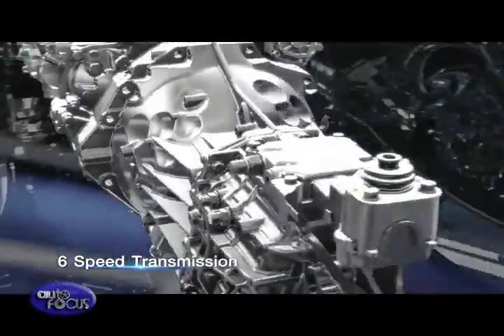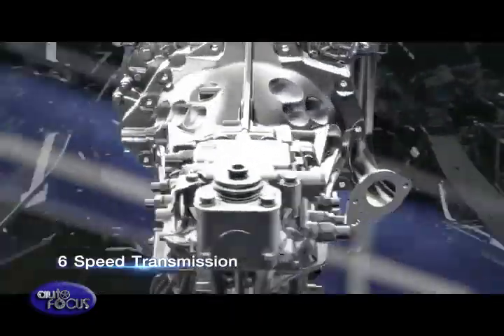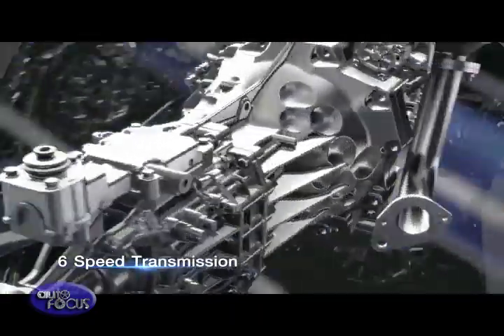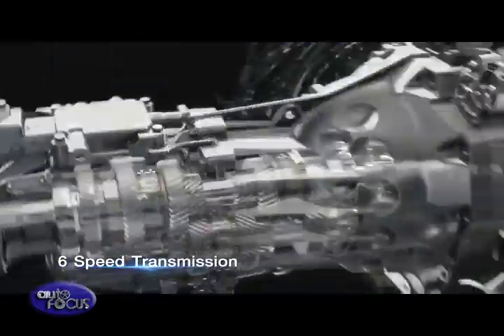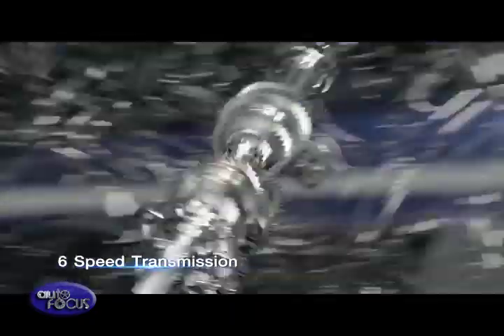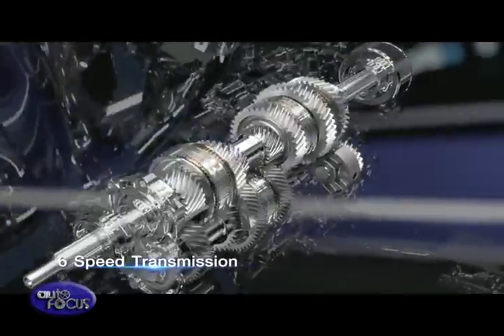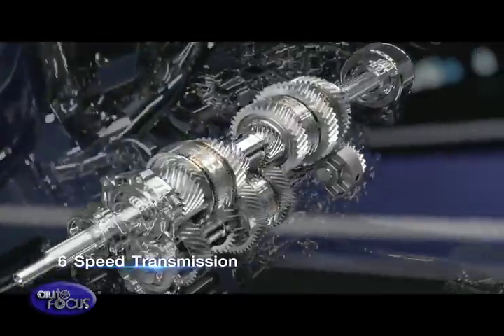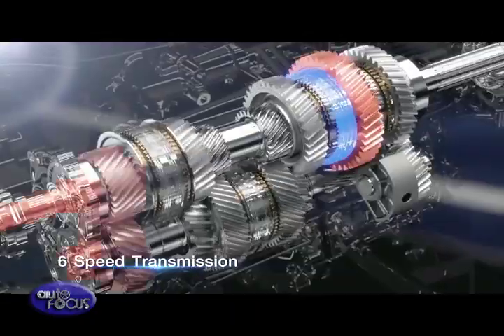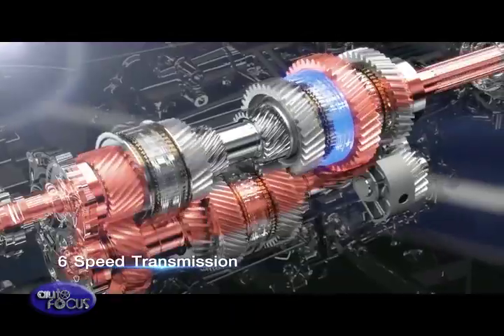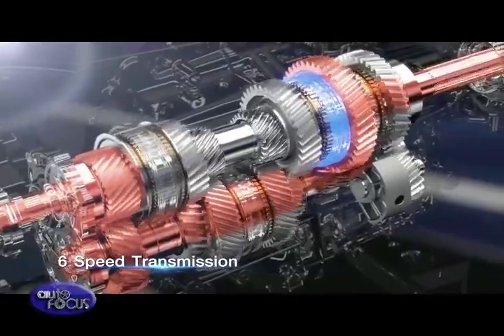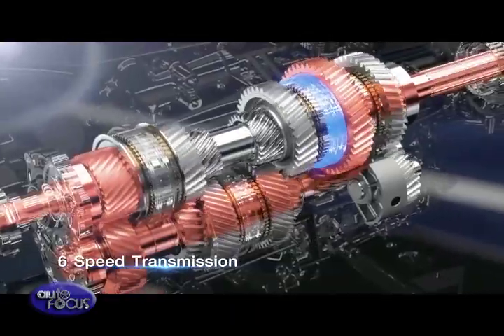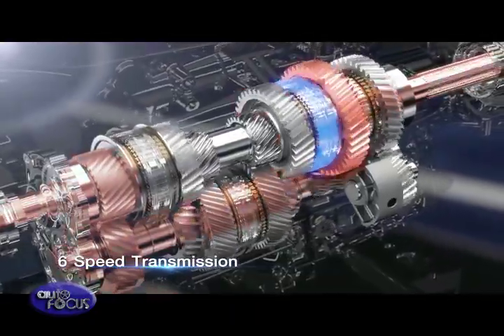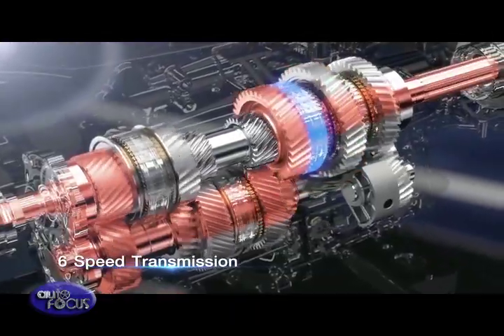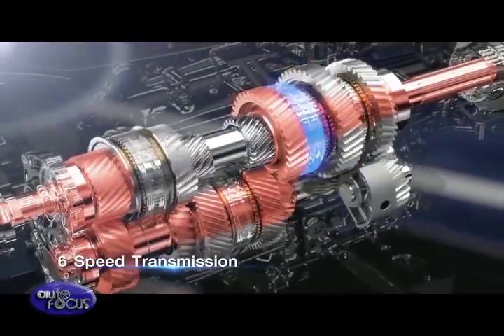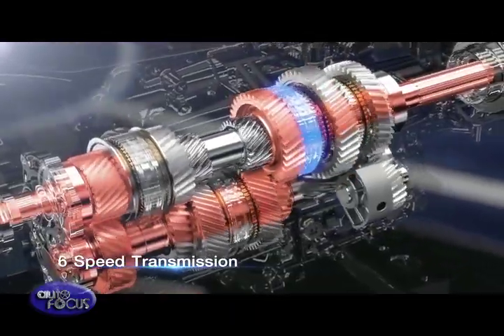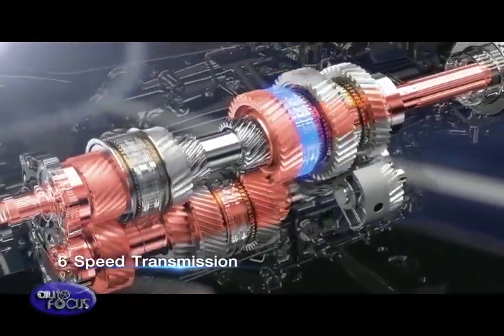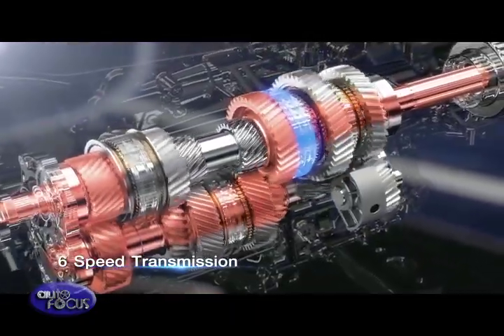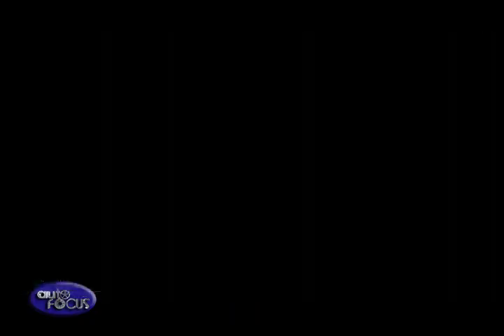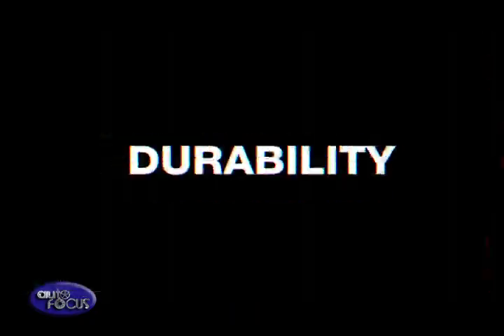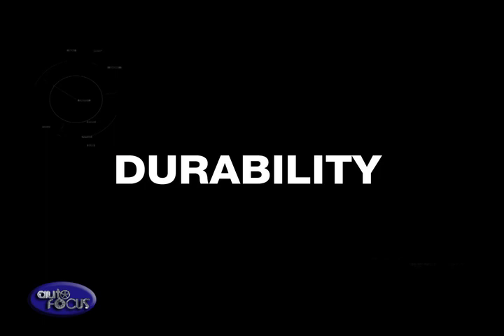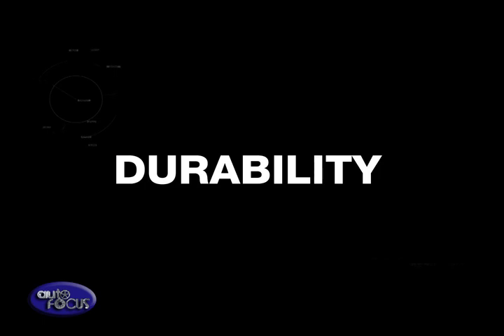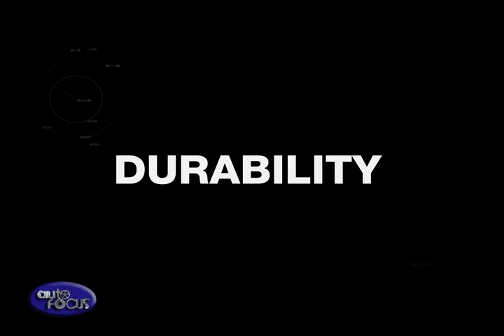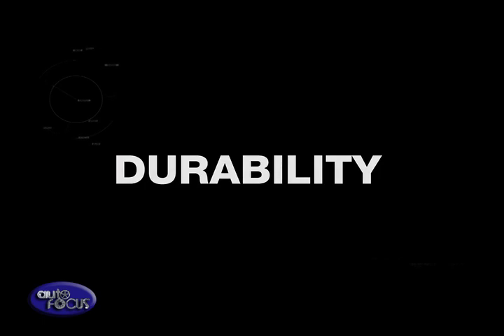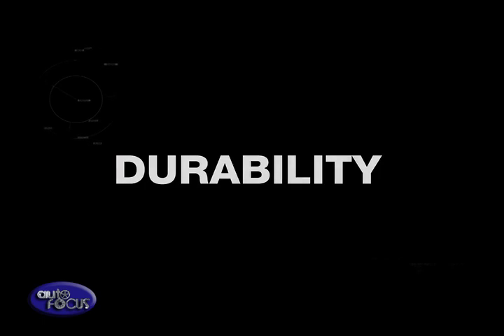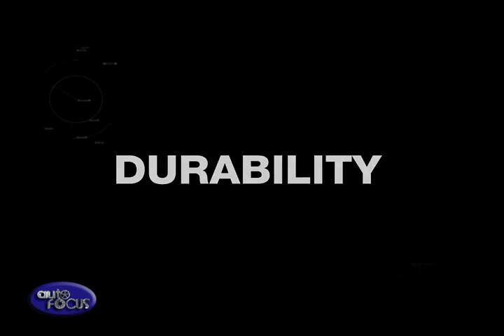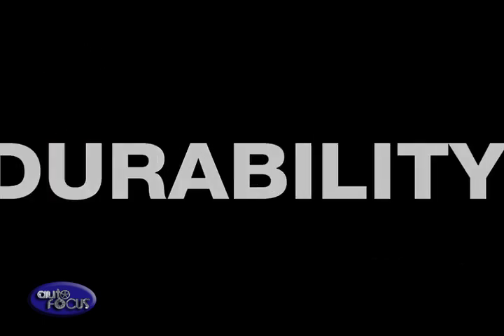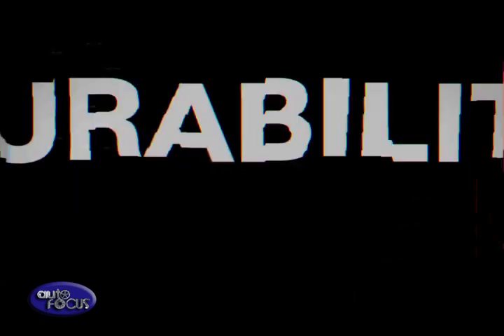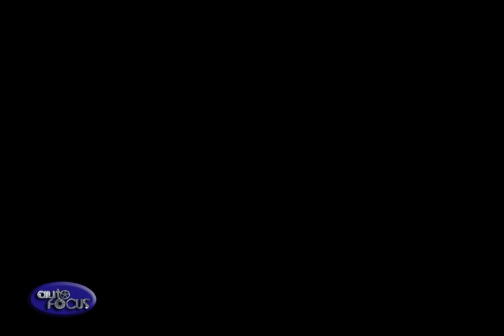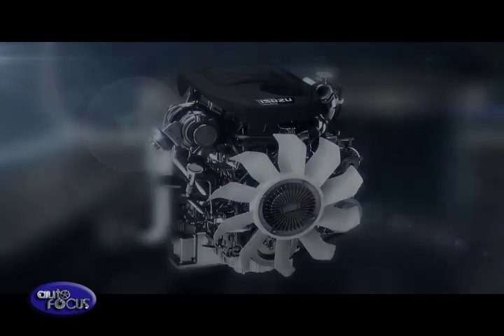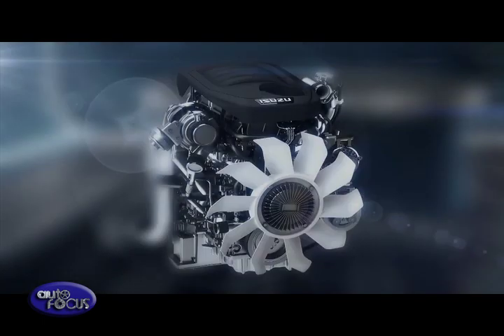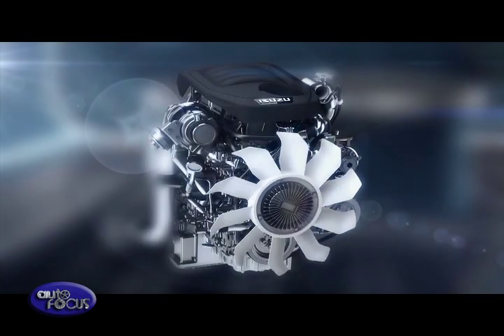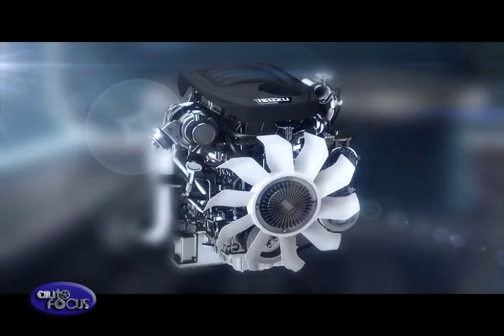The turbocharger's turbine is made from high-temperature-resistant material, while the central body is water-cooled for durability.